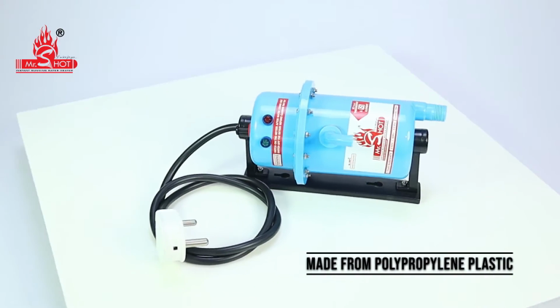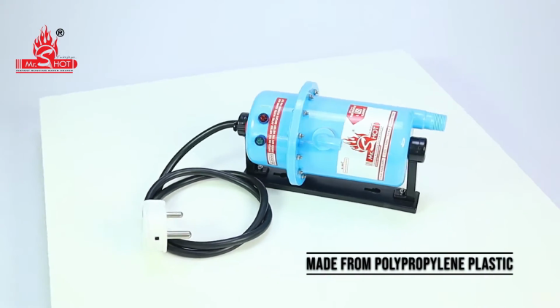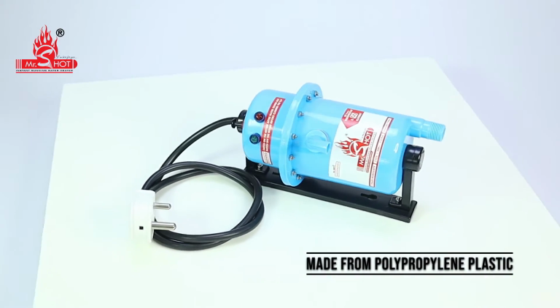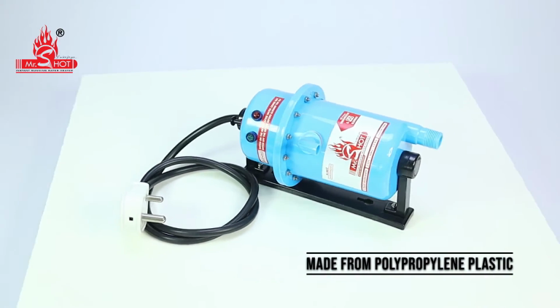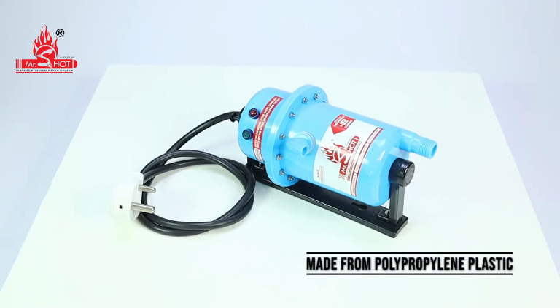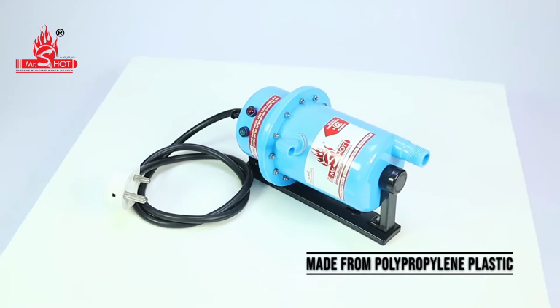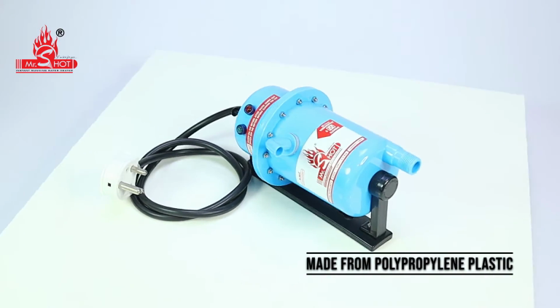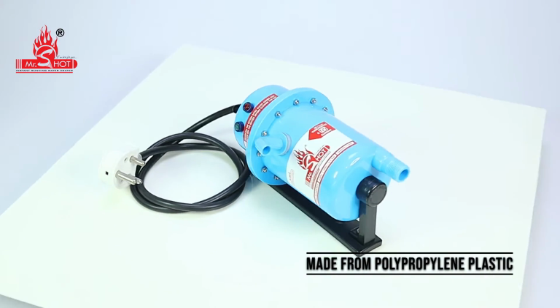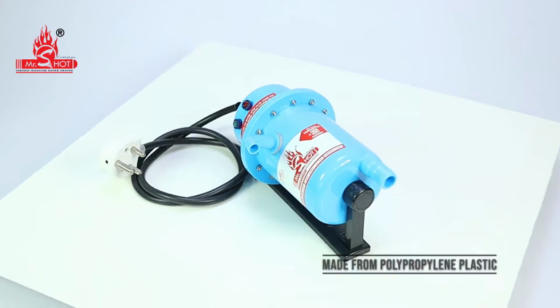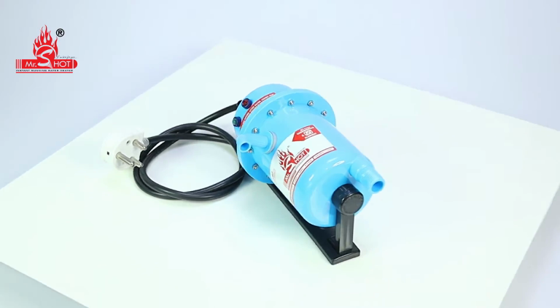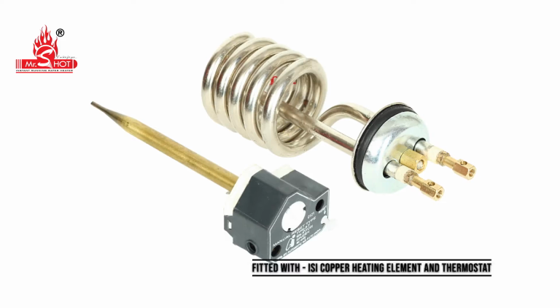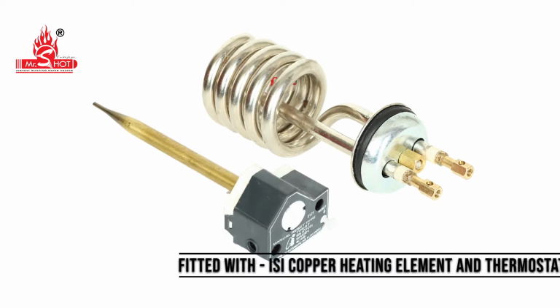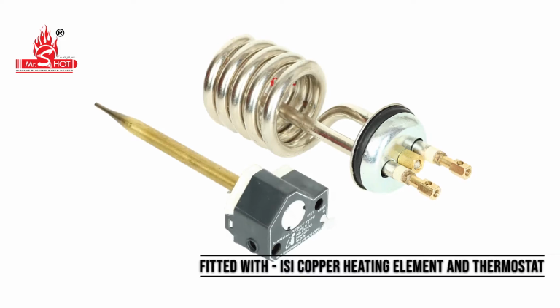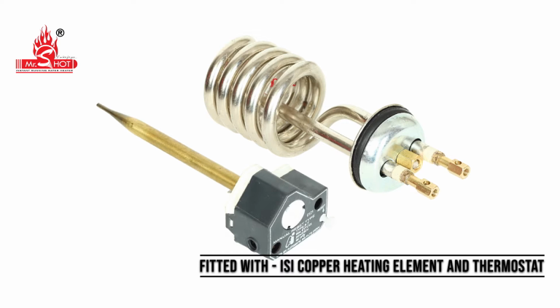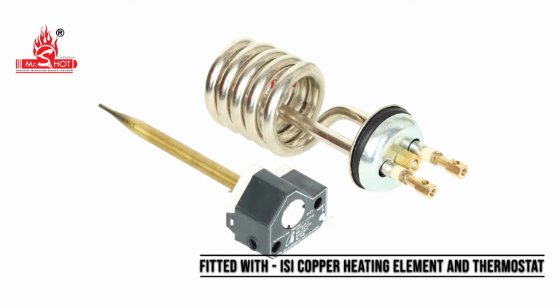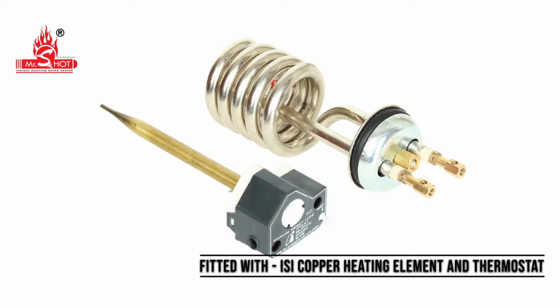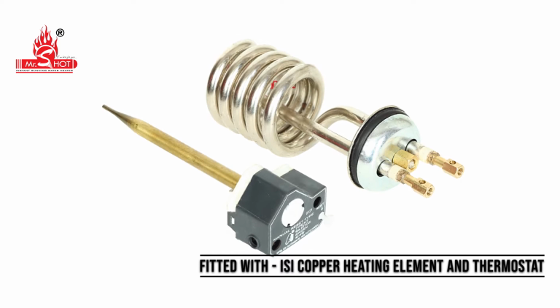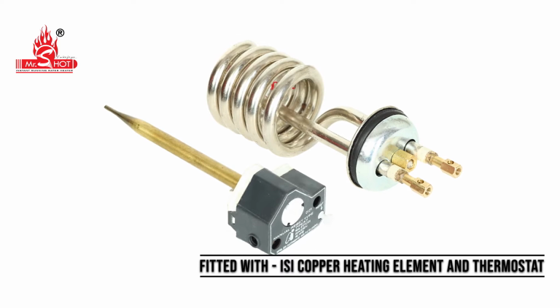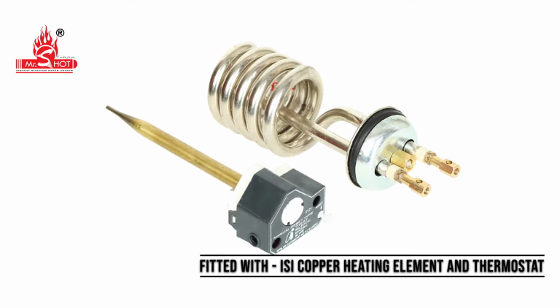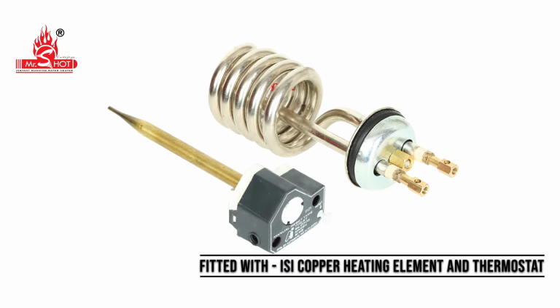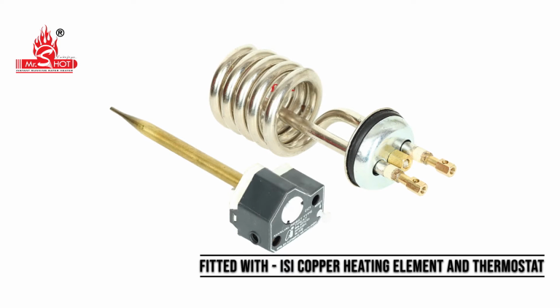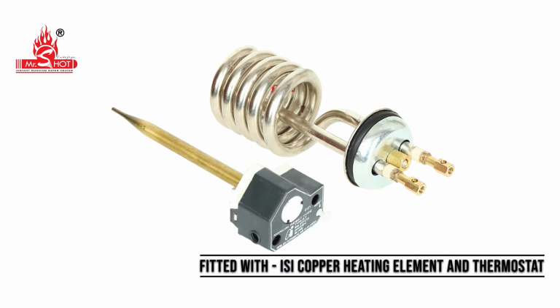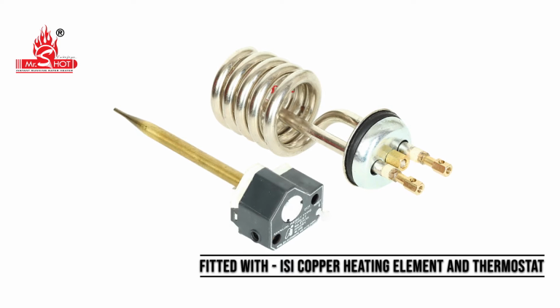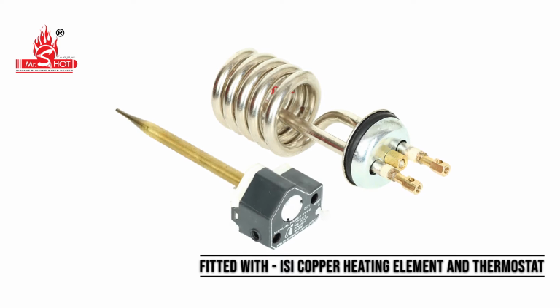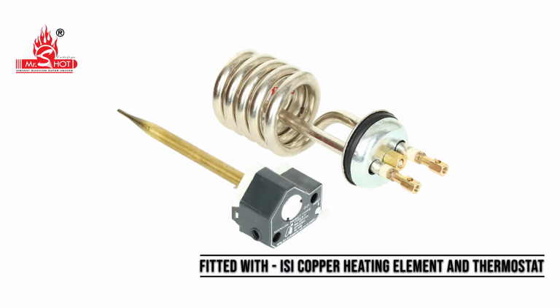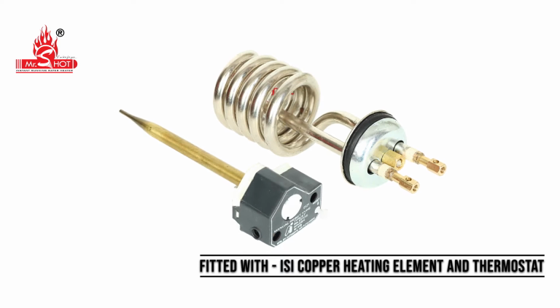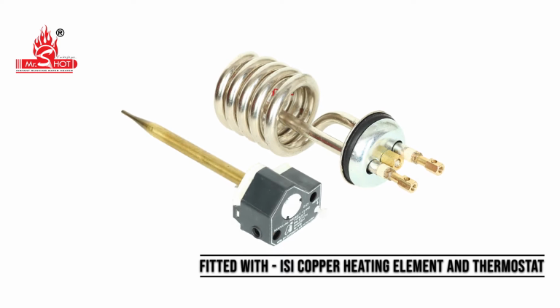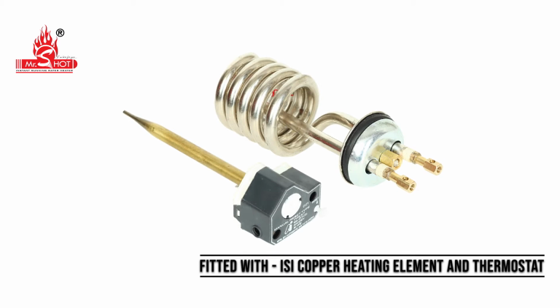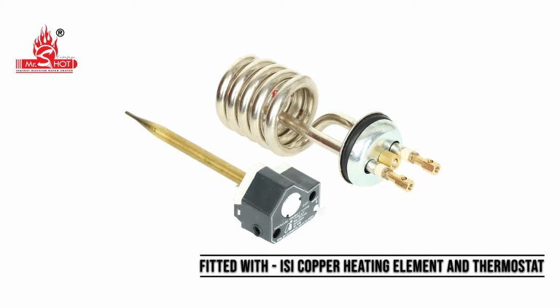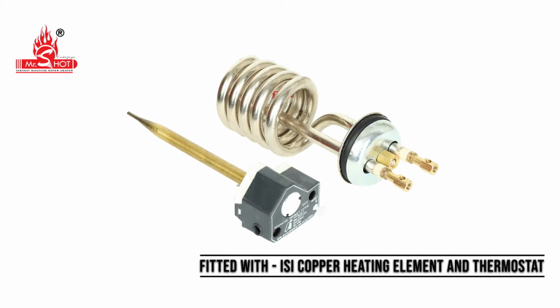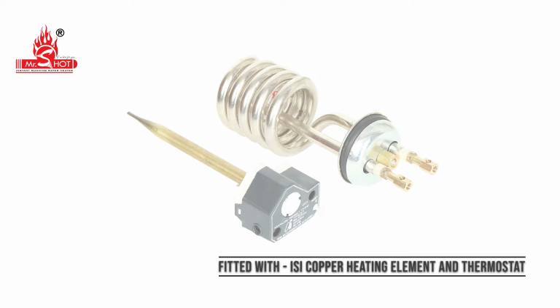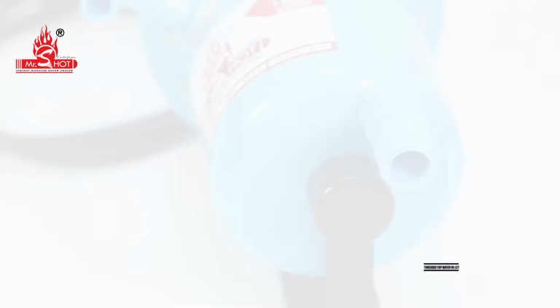Made from polypropylene plastic. Fitted with ISI mark. Copper heating element and thermostat.